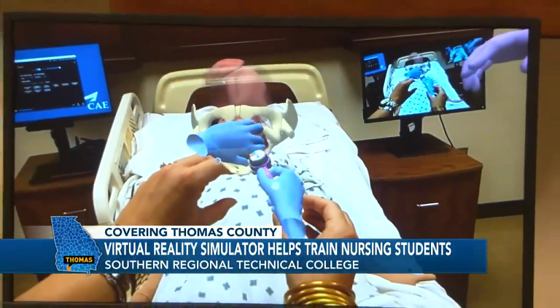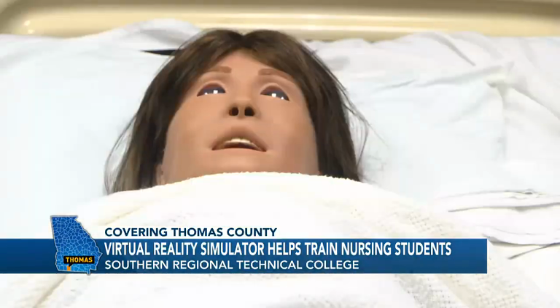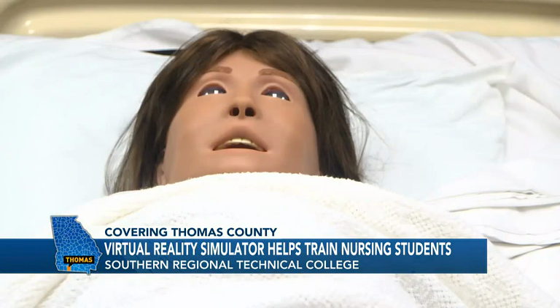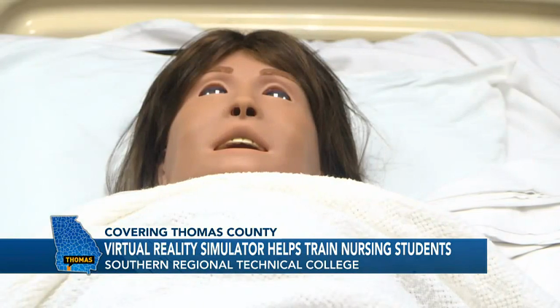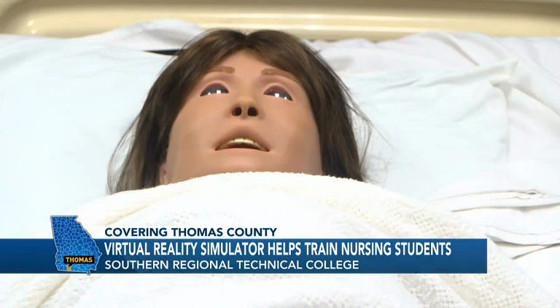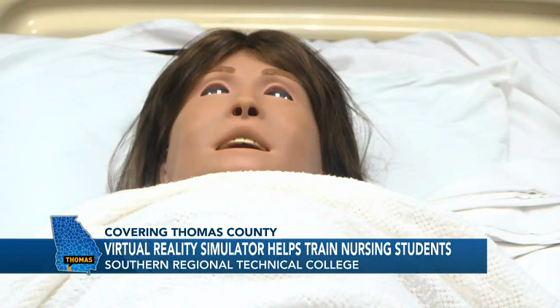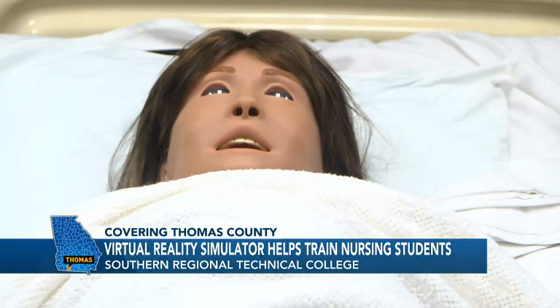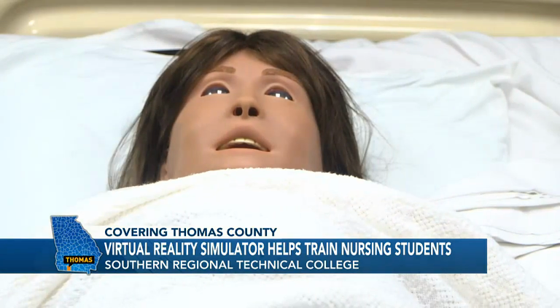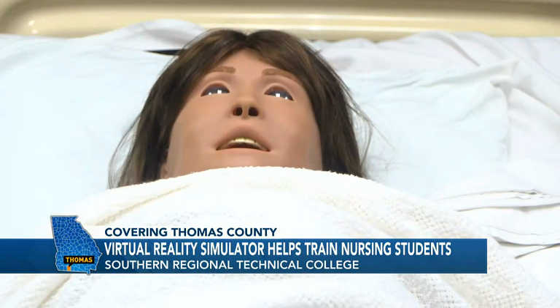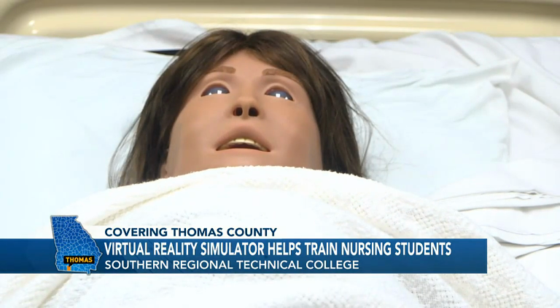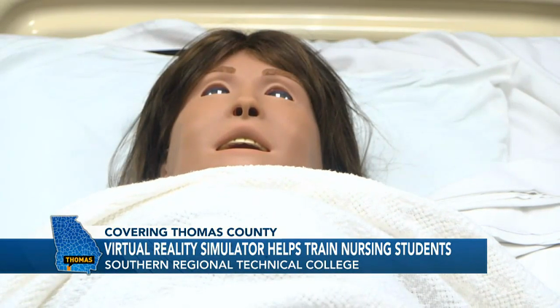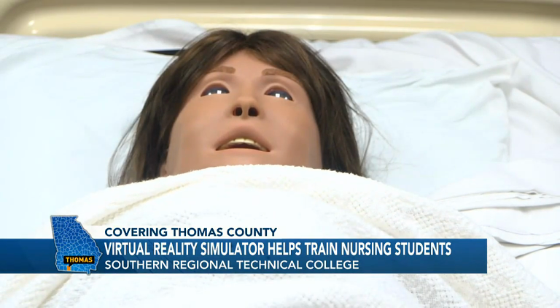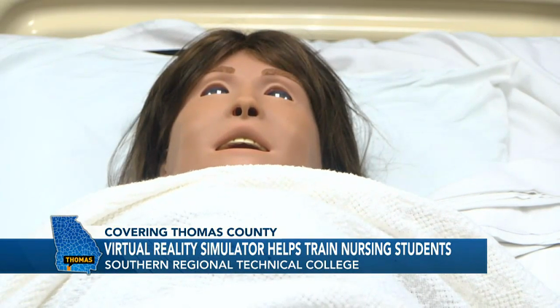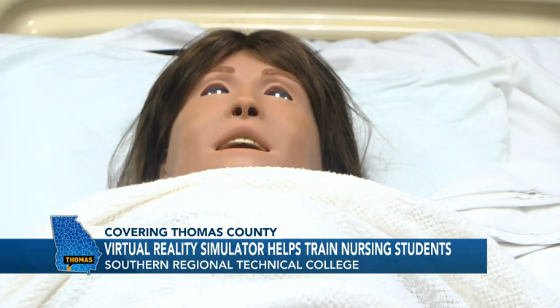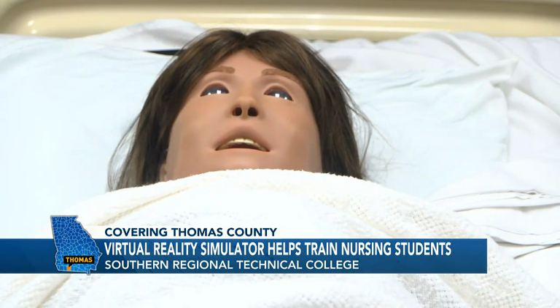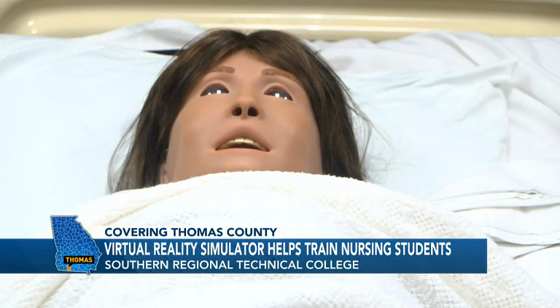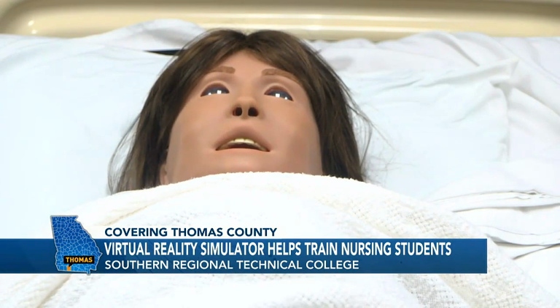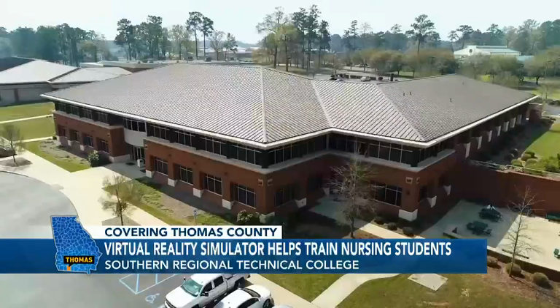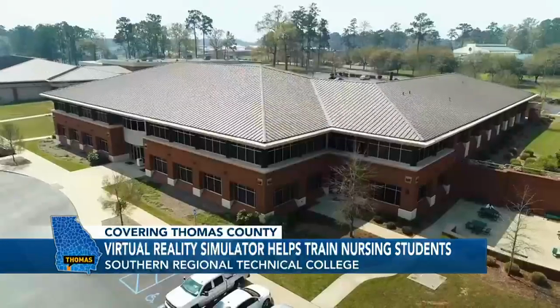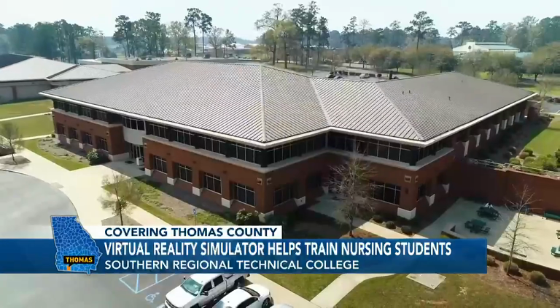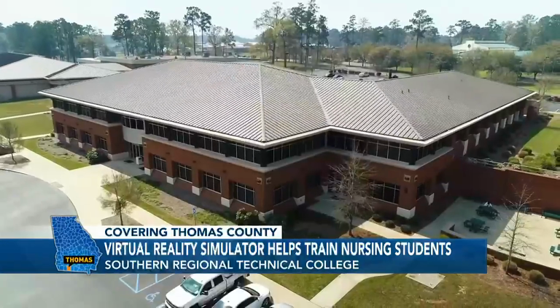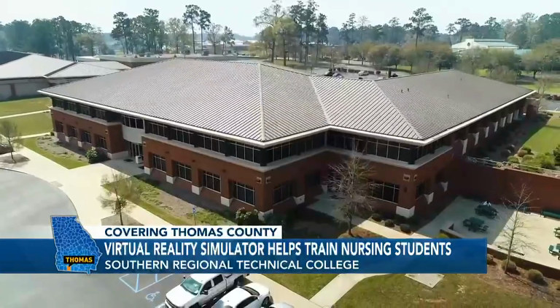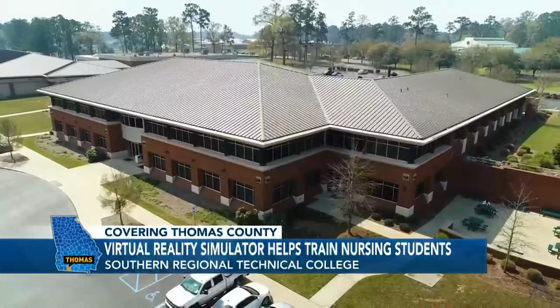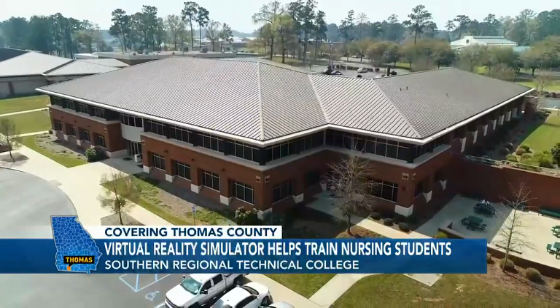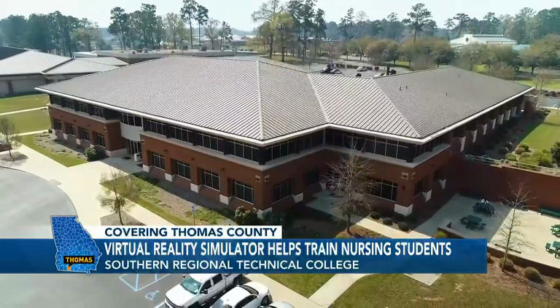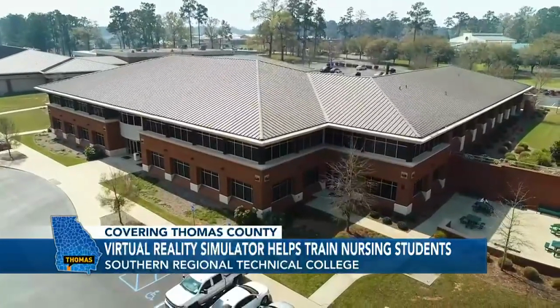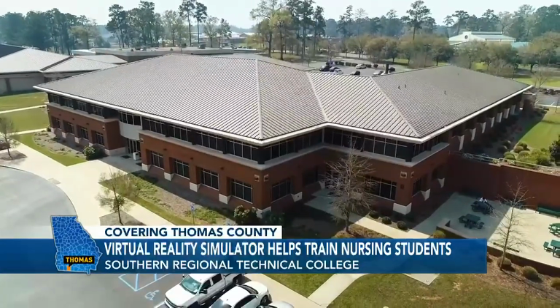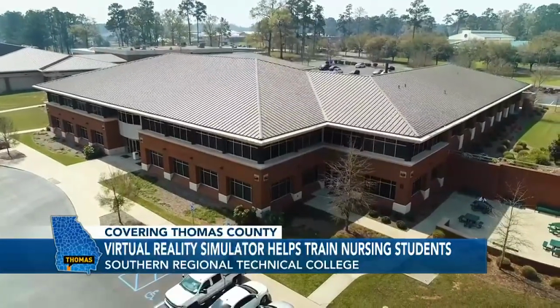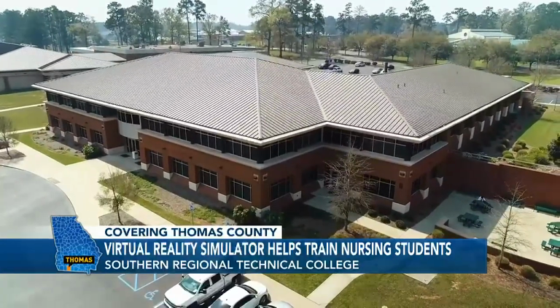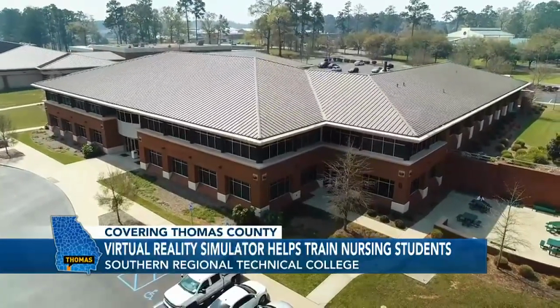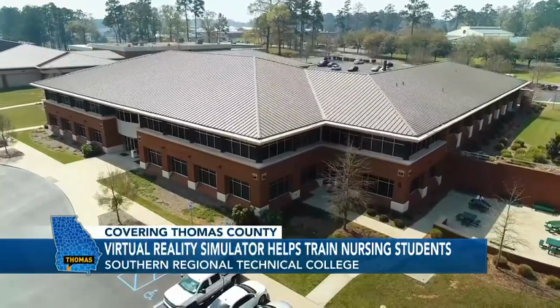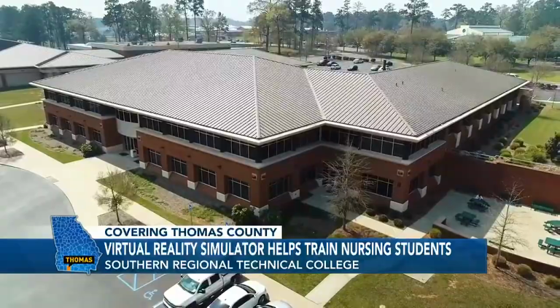Ashanti Isaac, WALB, your hometown news source.